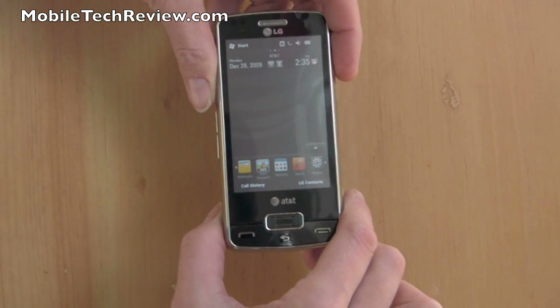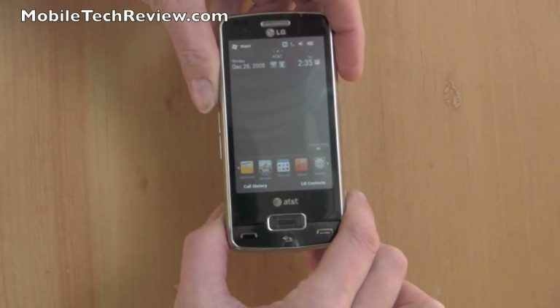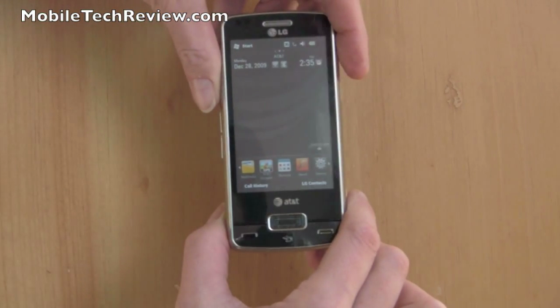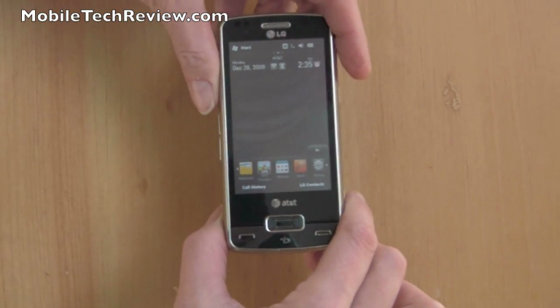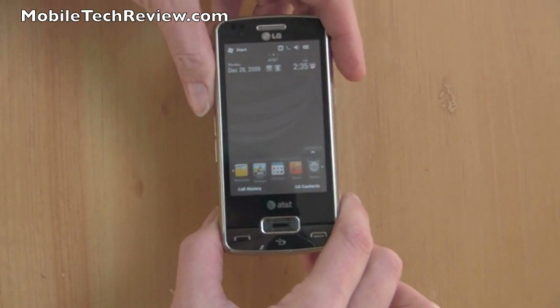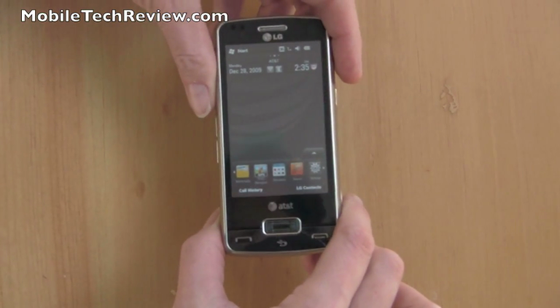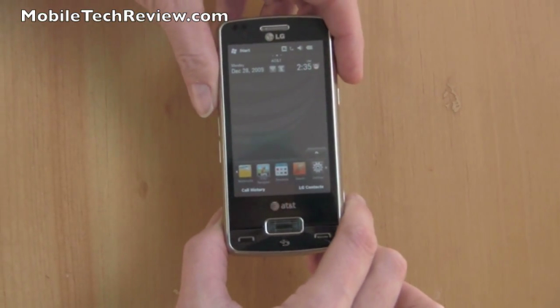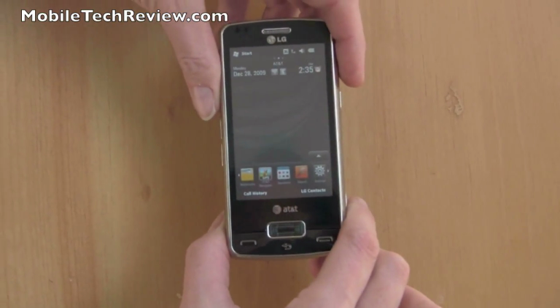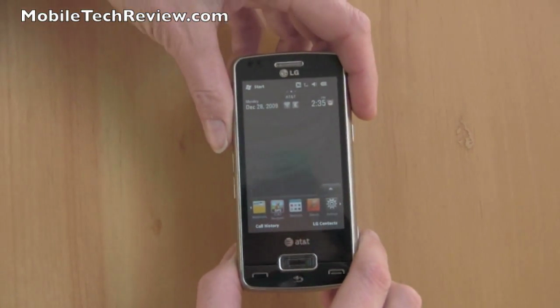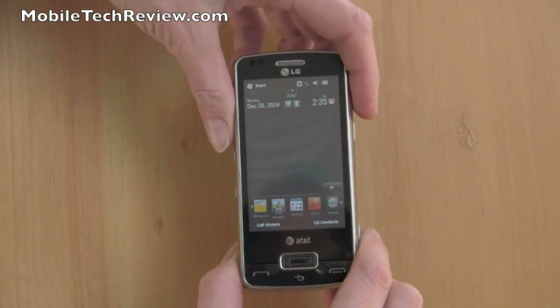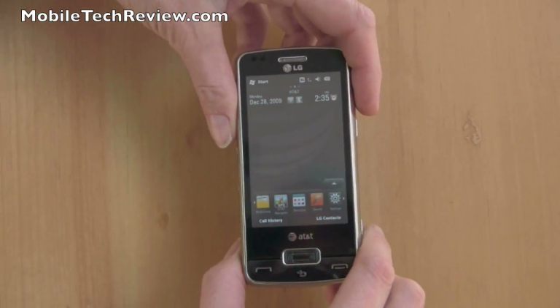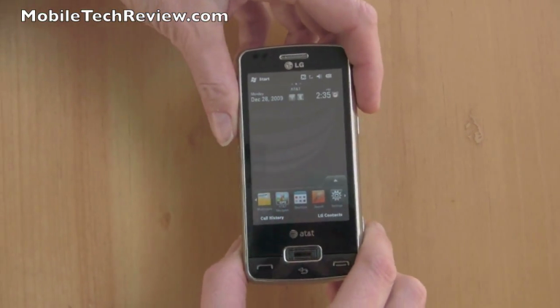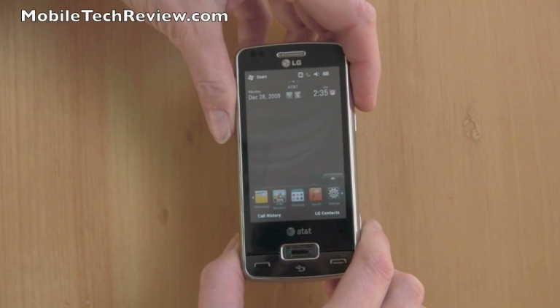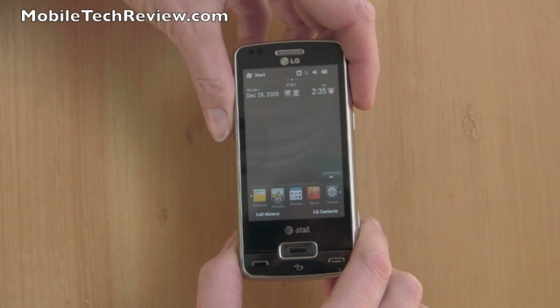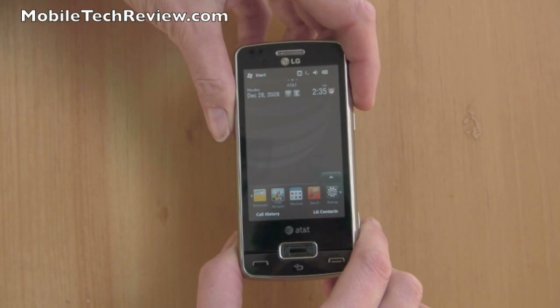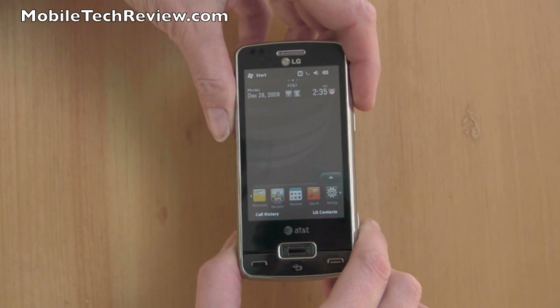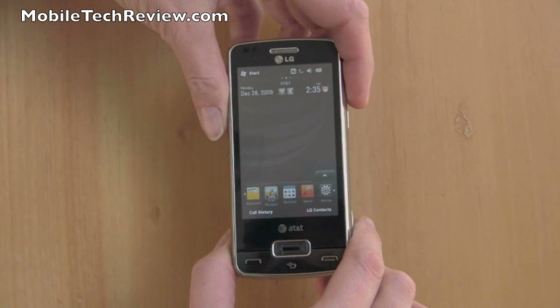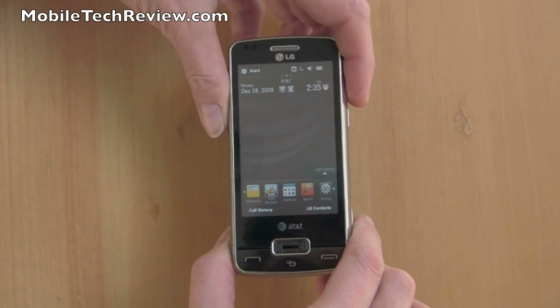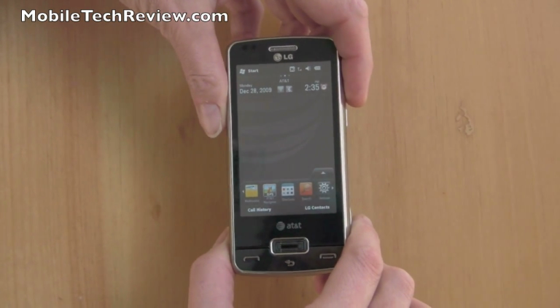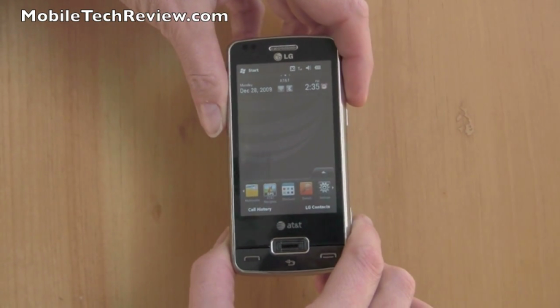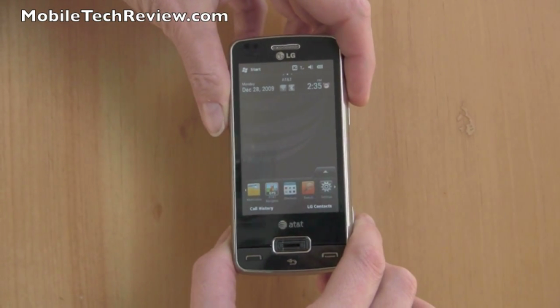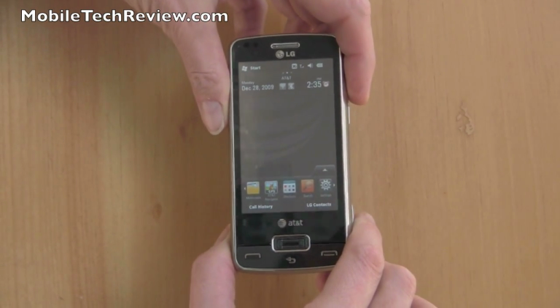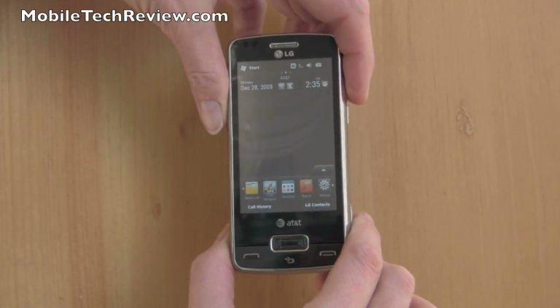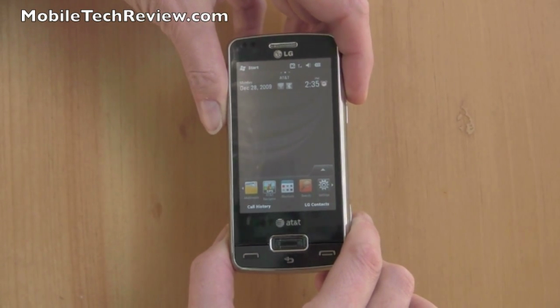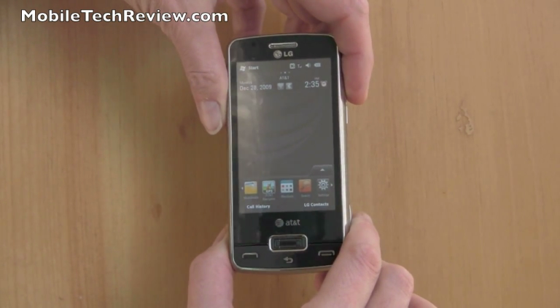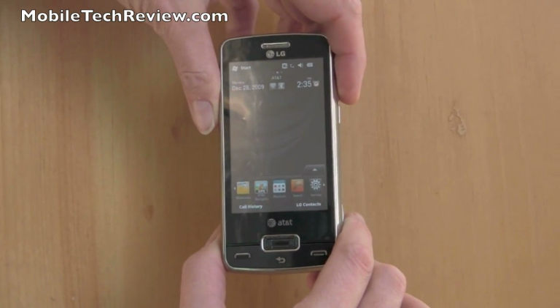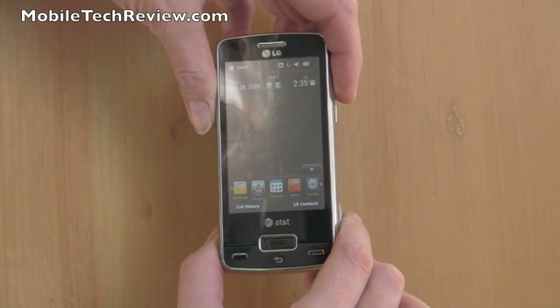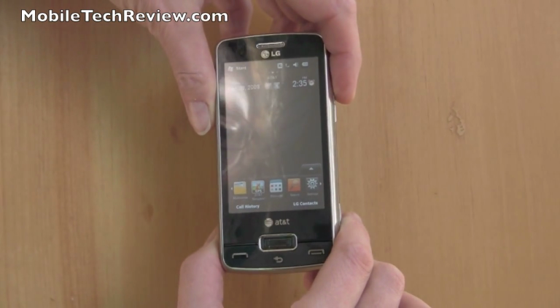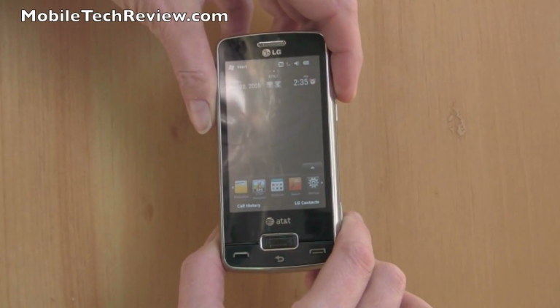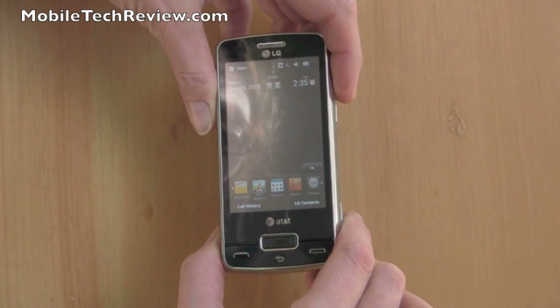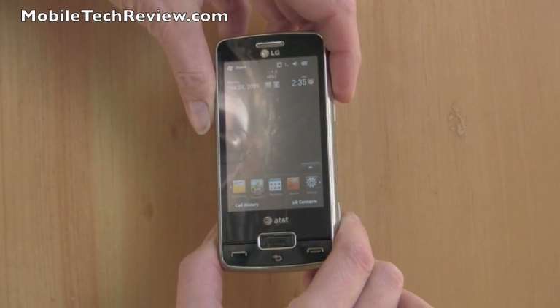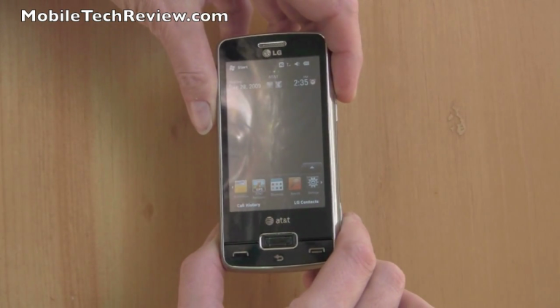Overseas, the HTC HD2 has that processor, but that phone hasn't made it to the US yet — if it will at all.